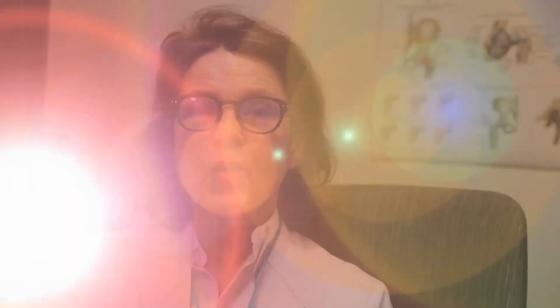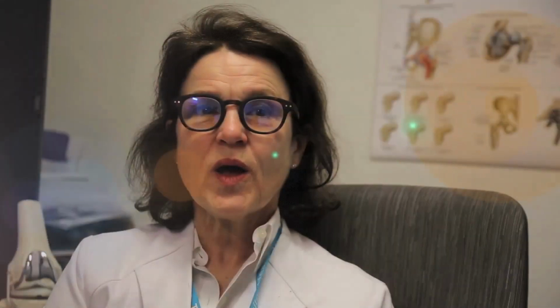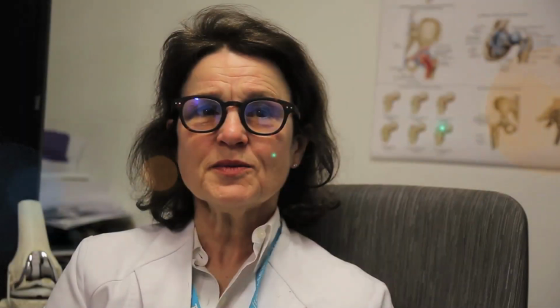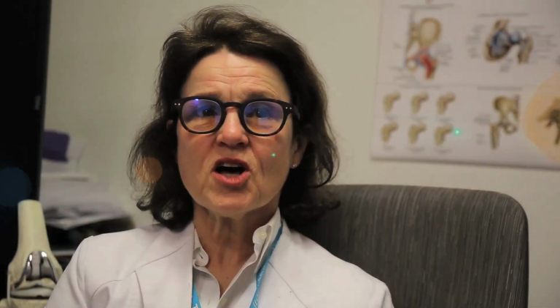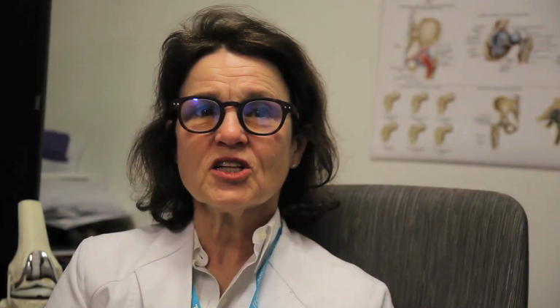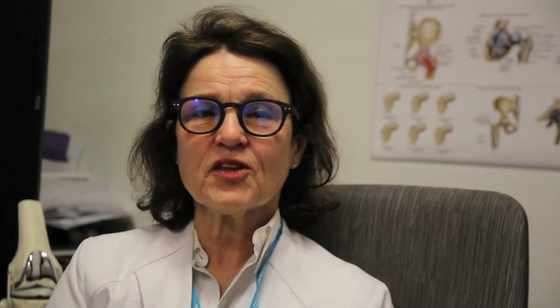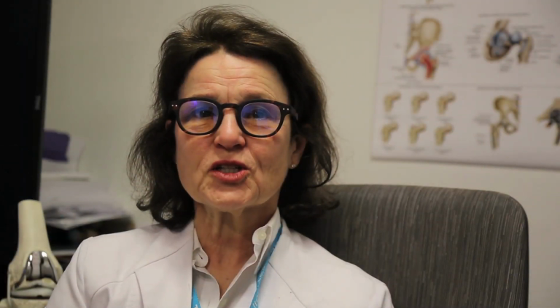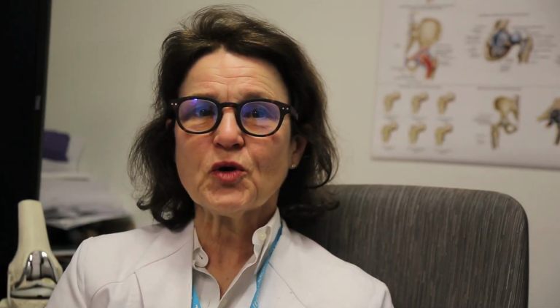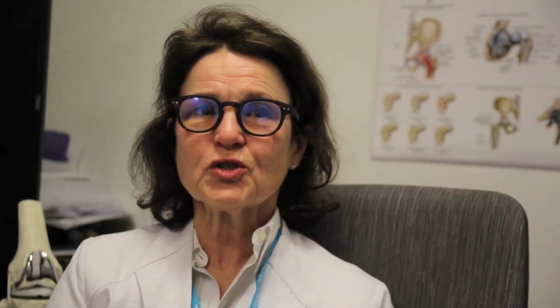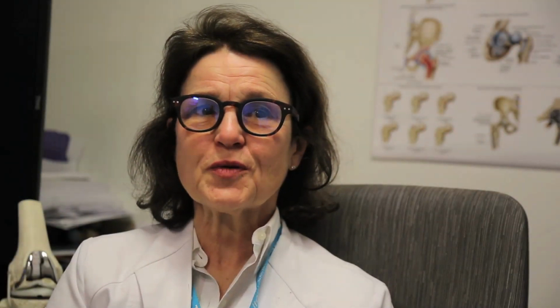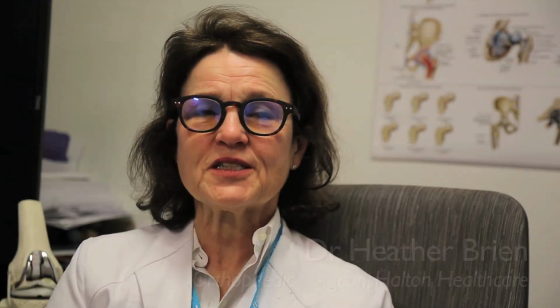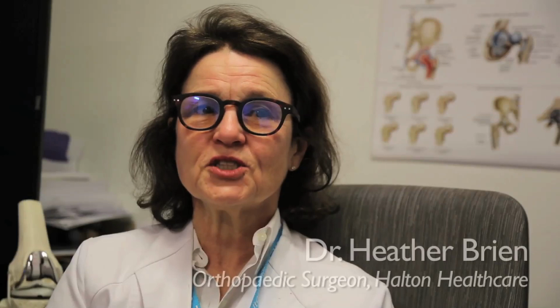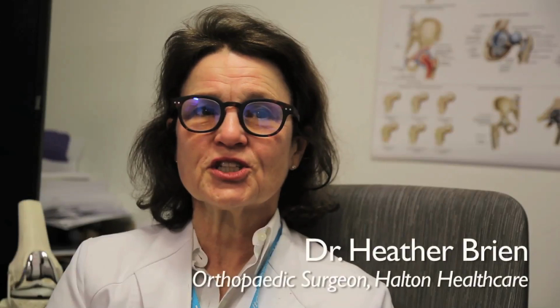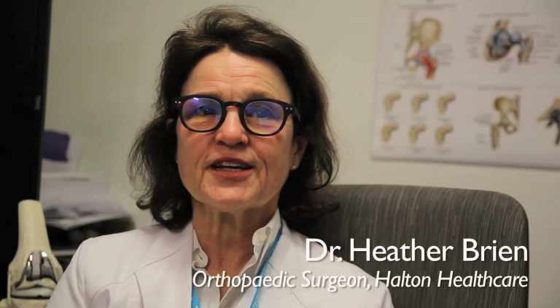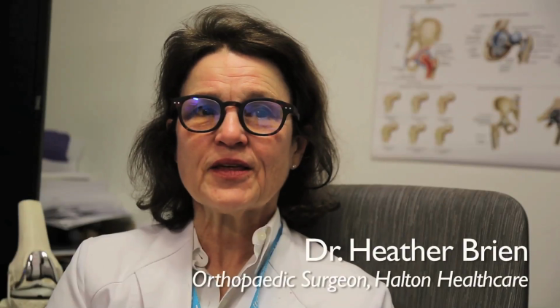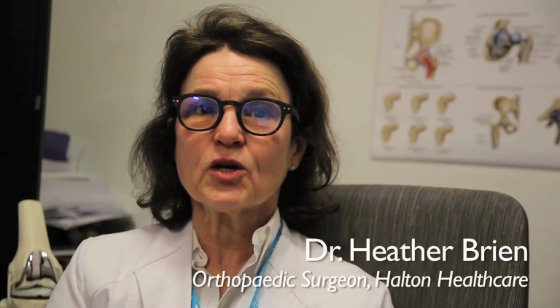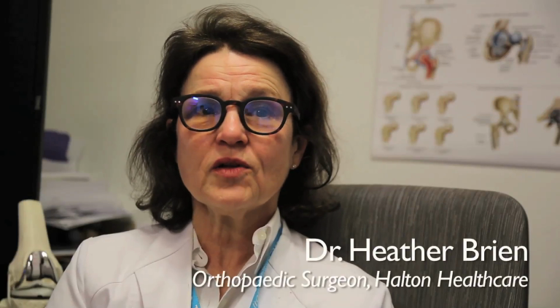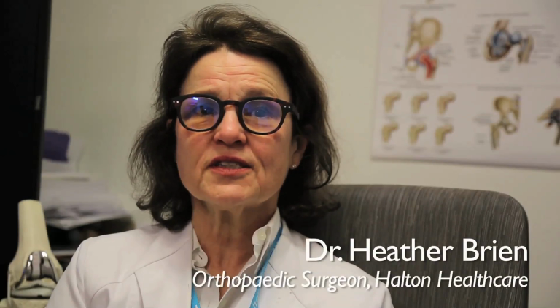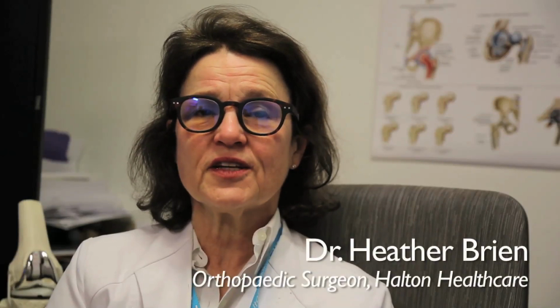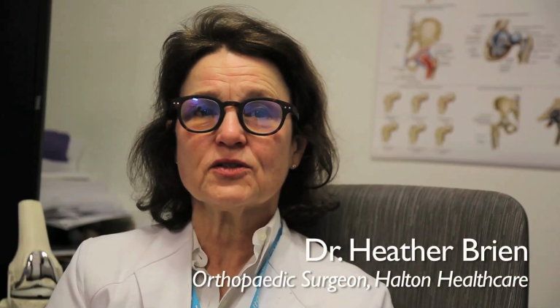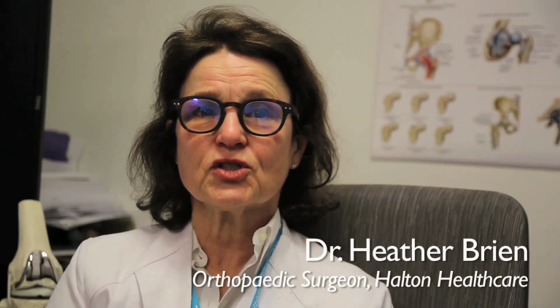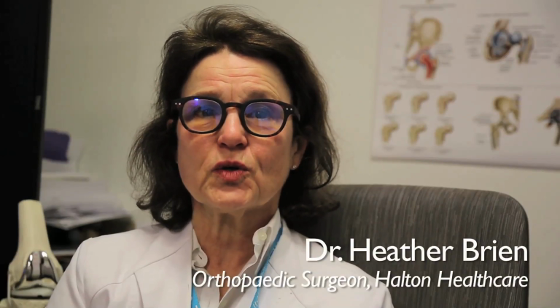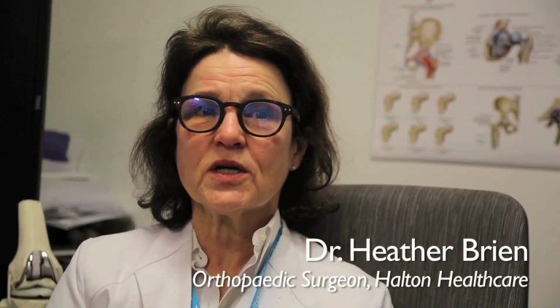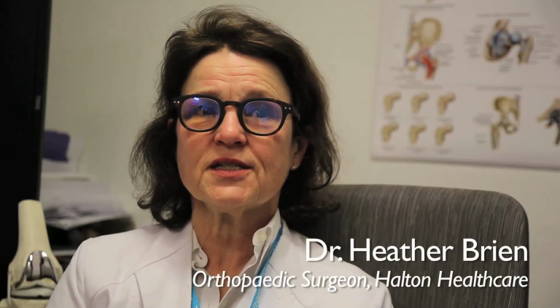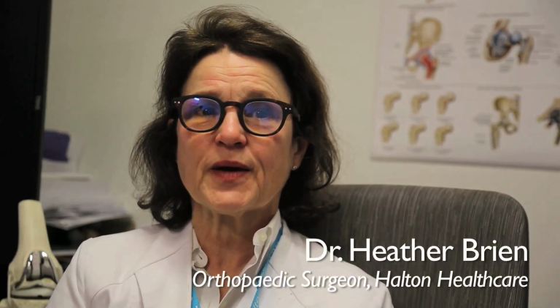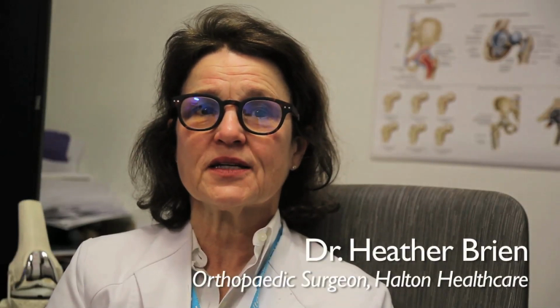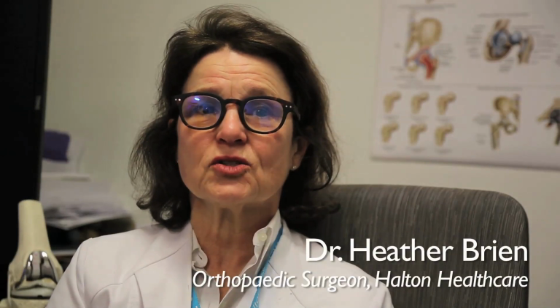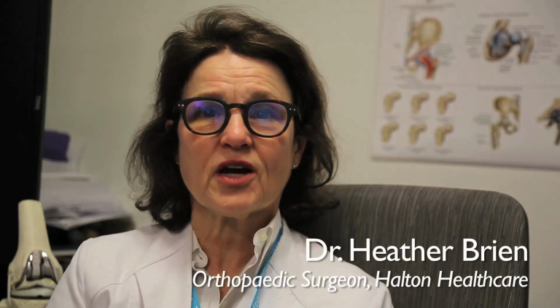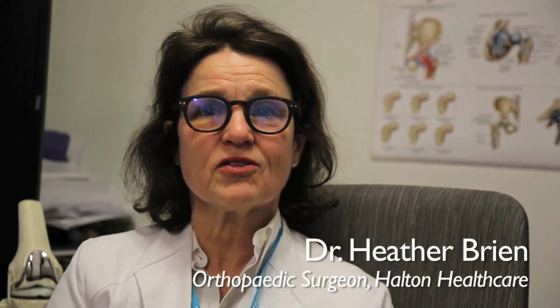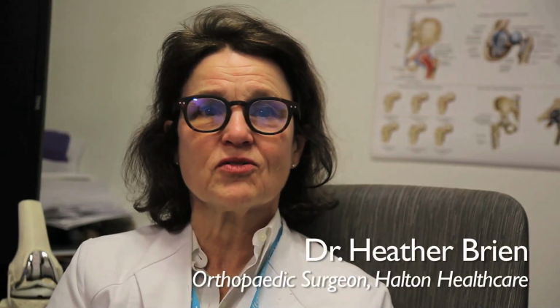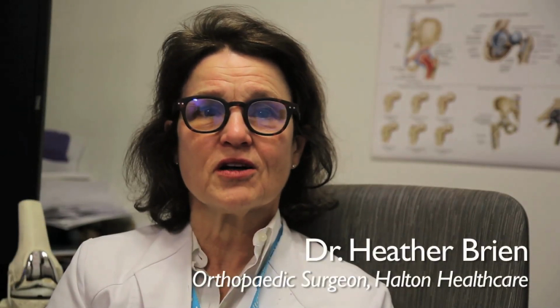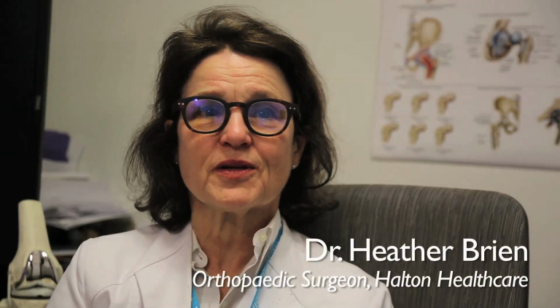Welcome to the Halton HealthCare Total Joint Replacement Journey. The goal of this video is to show you what to expect as you're traveling through the hospital.